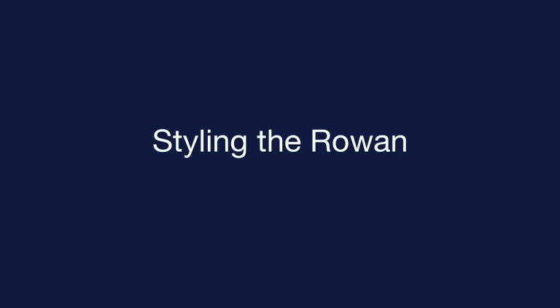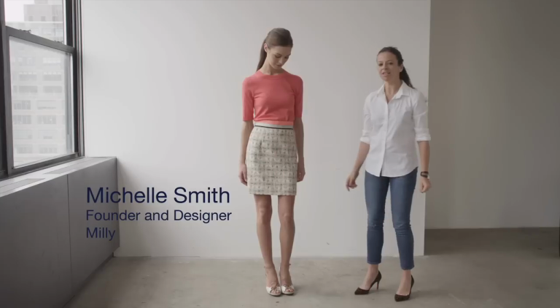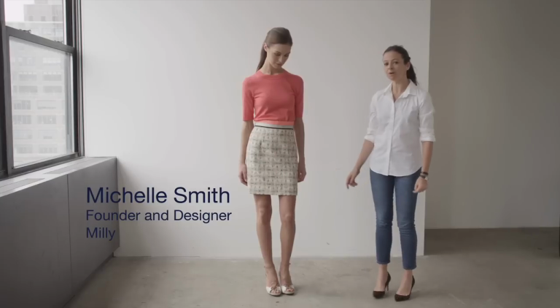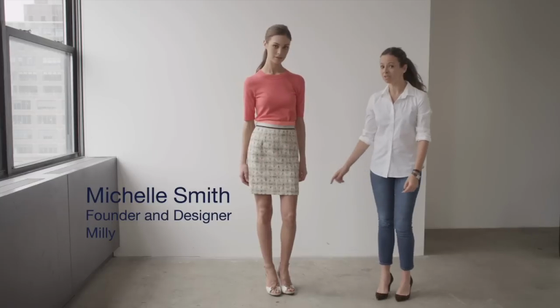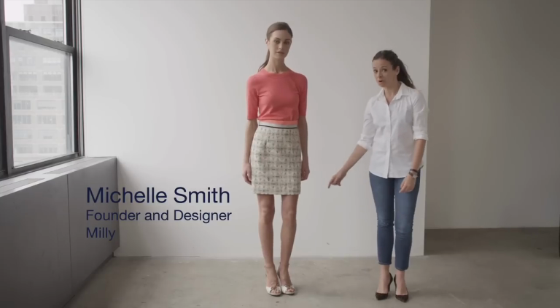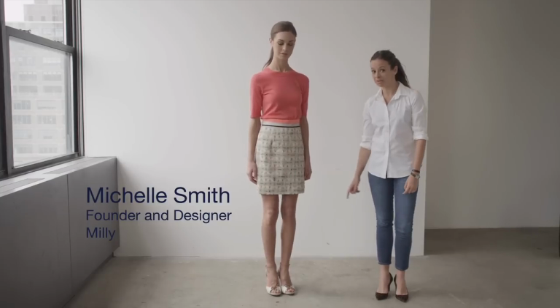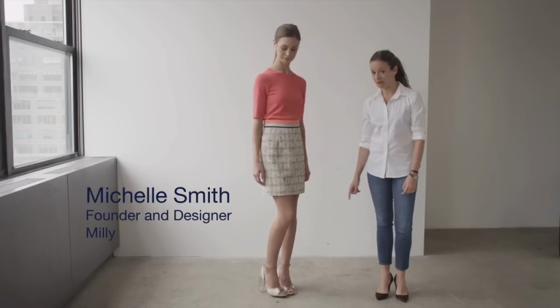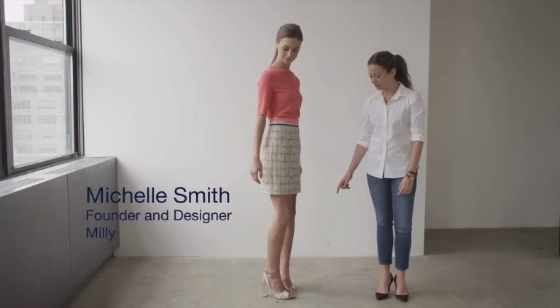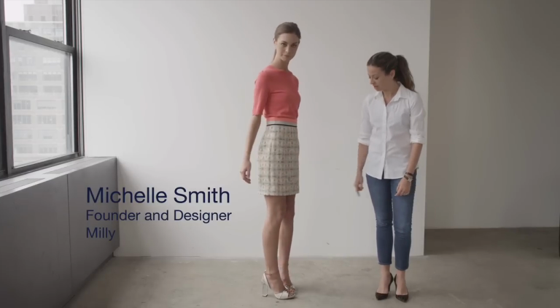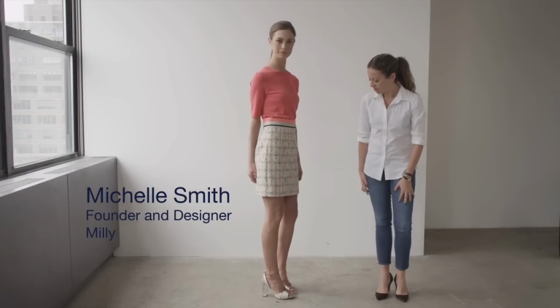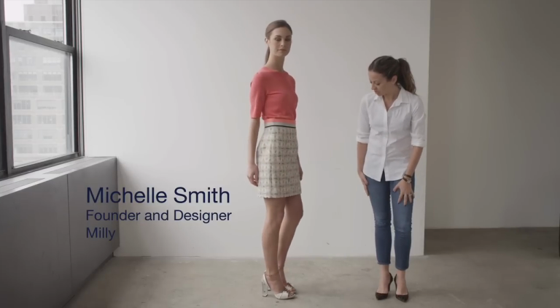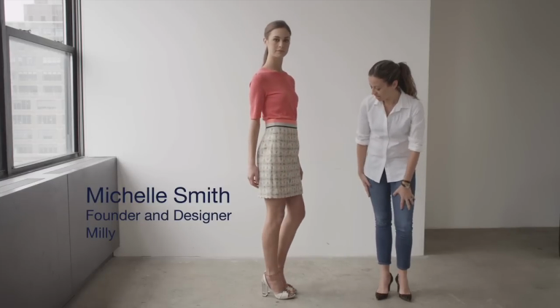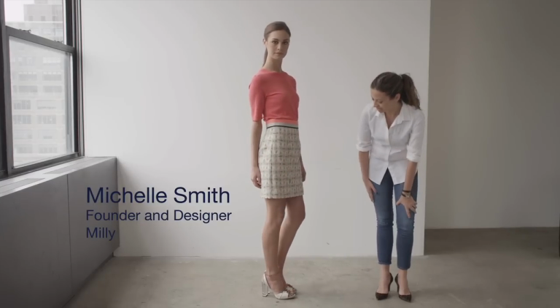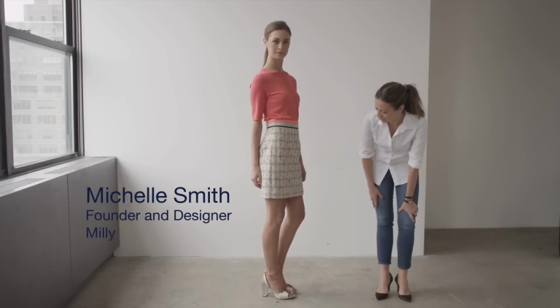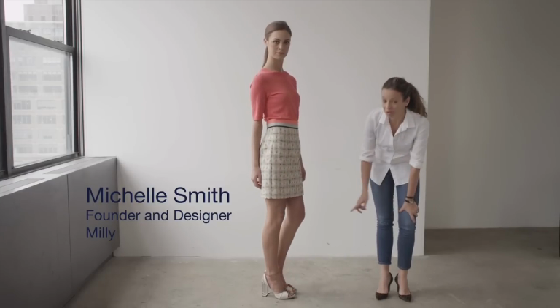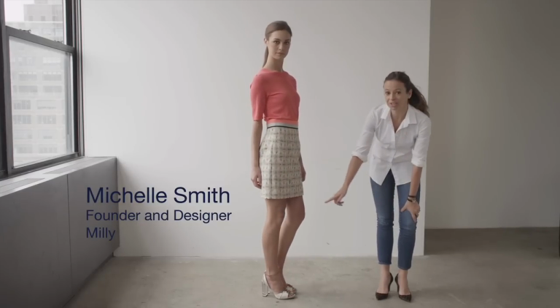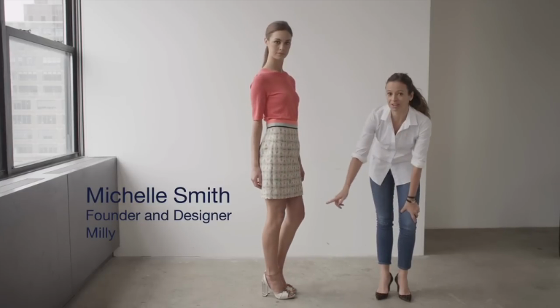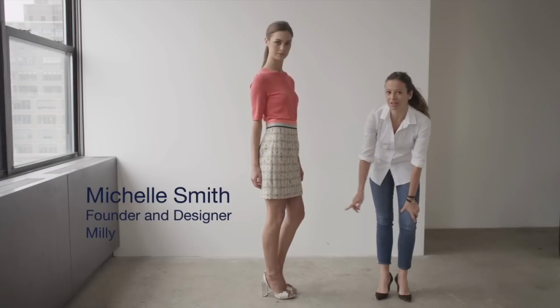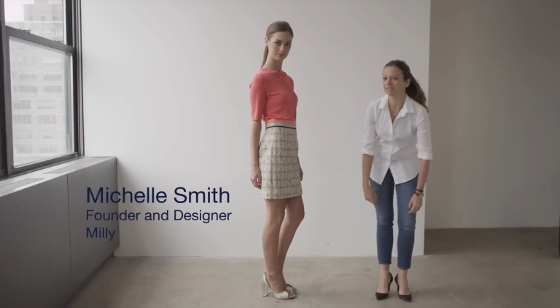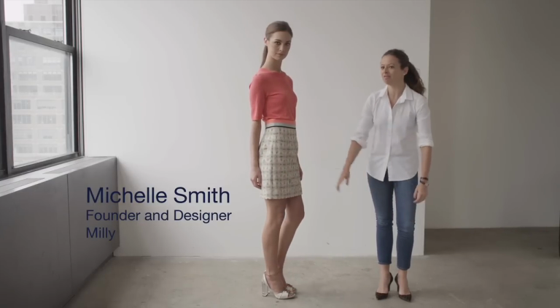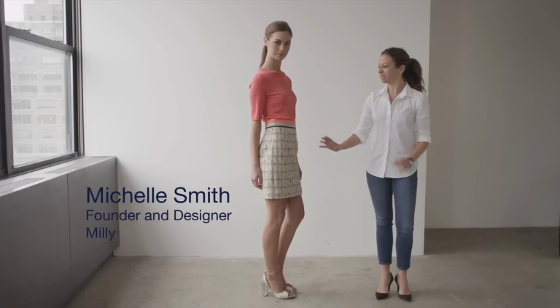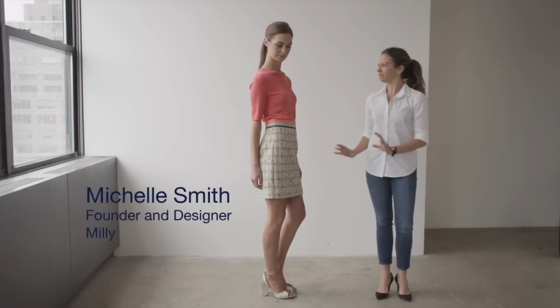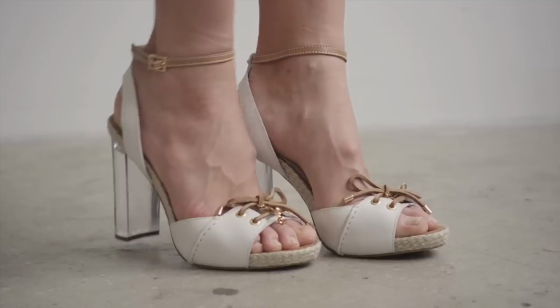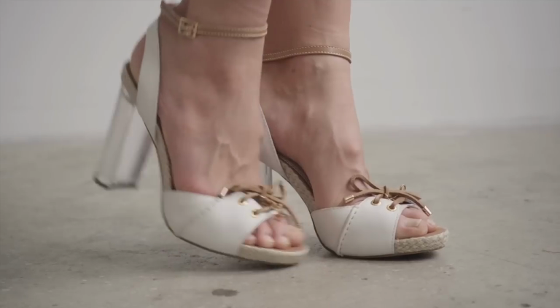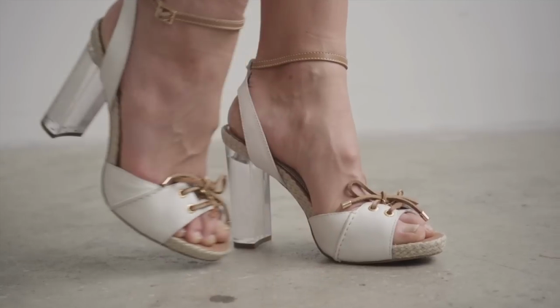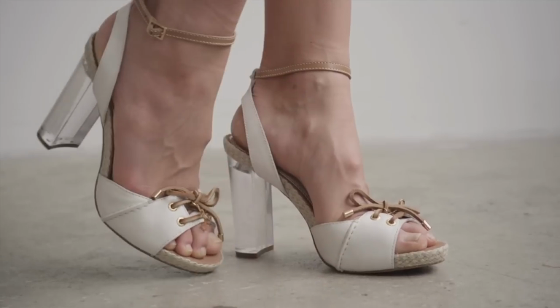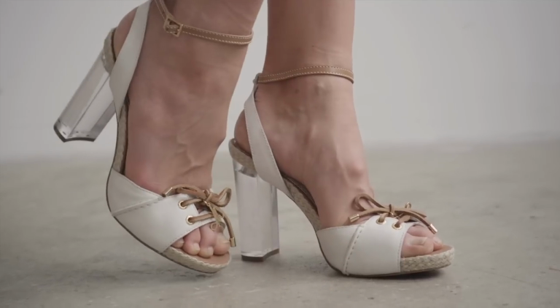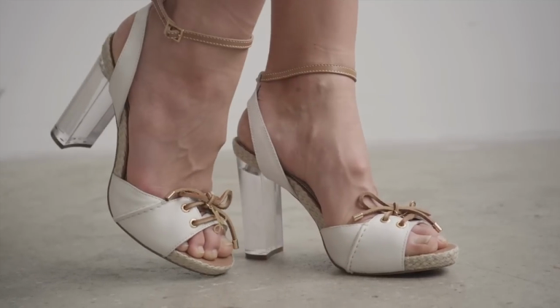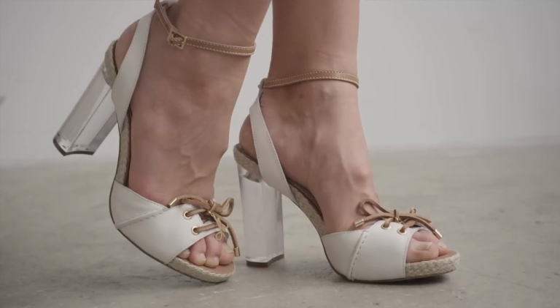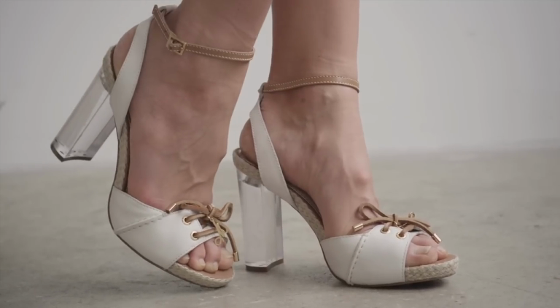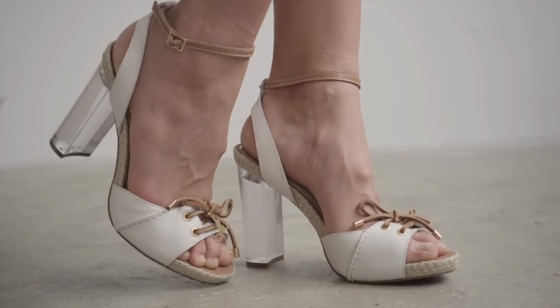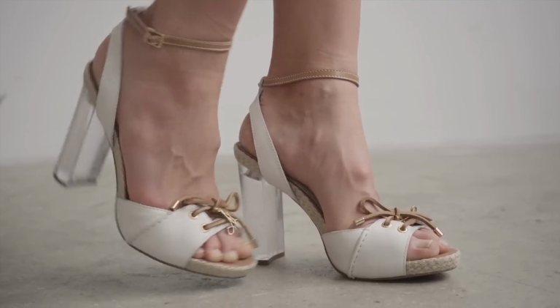Honey's wearing the Rowan sandal, which has an acrylic heel. I love the clear acrylic detail — it's very trendy this season.